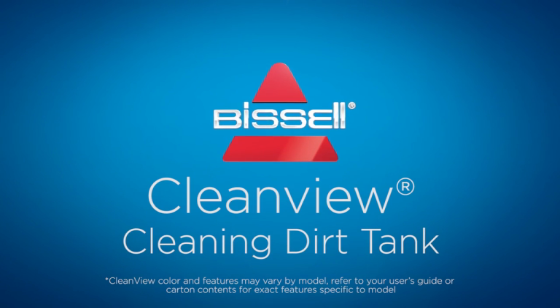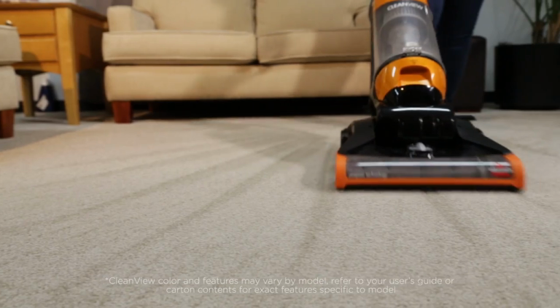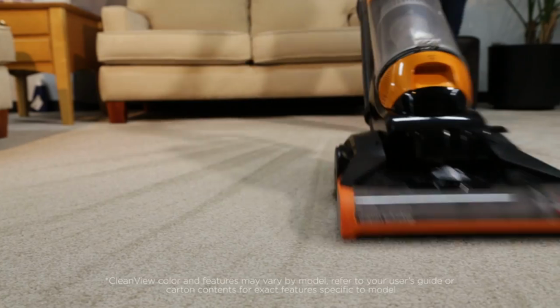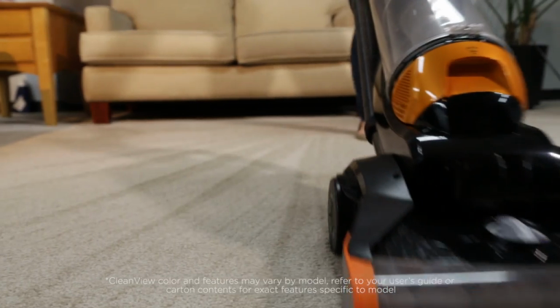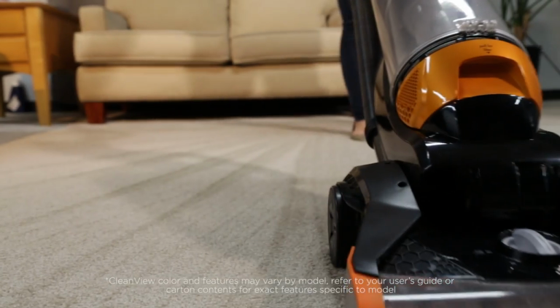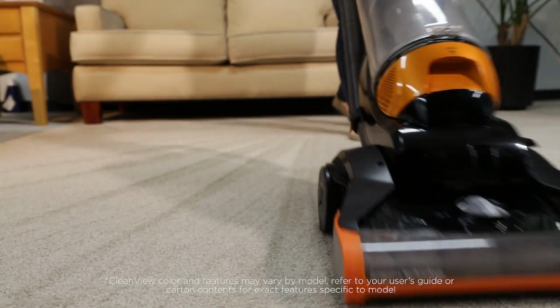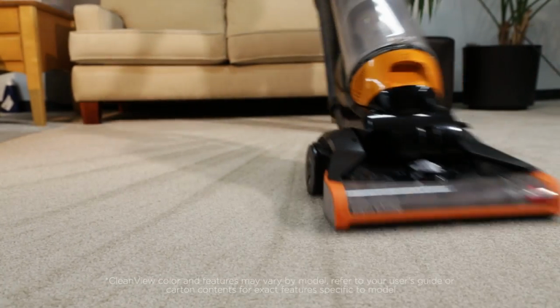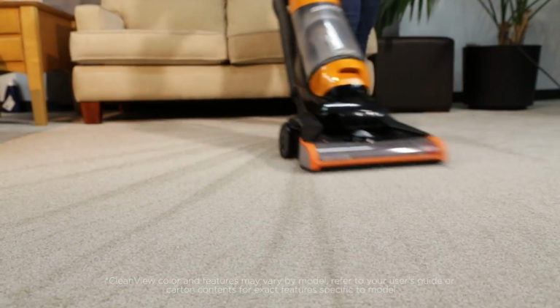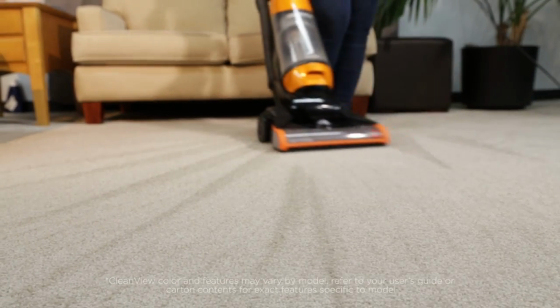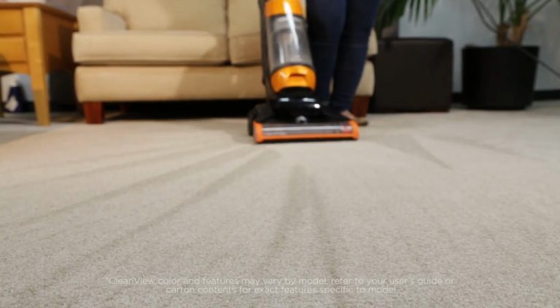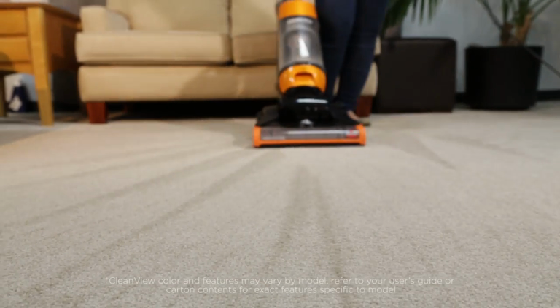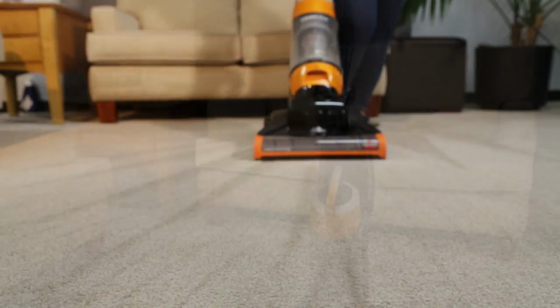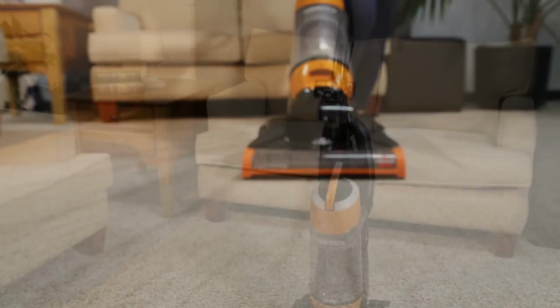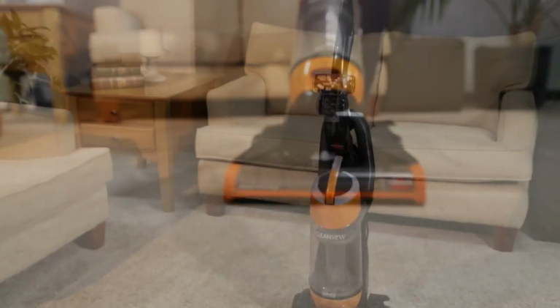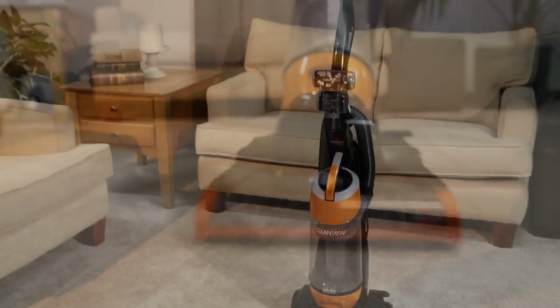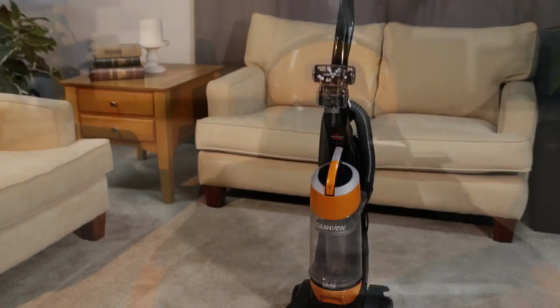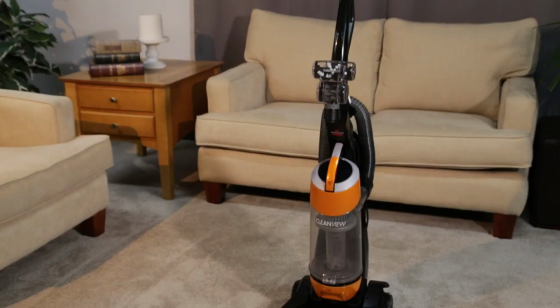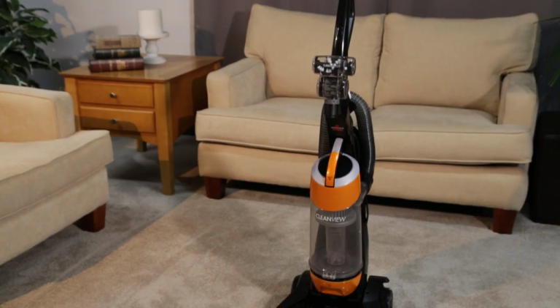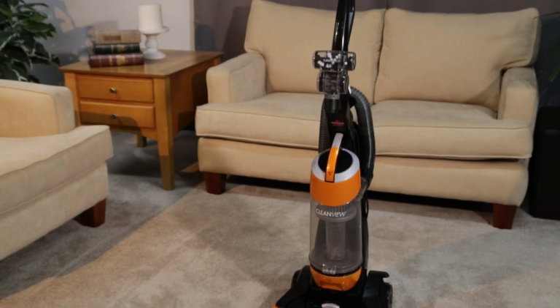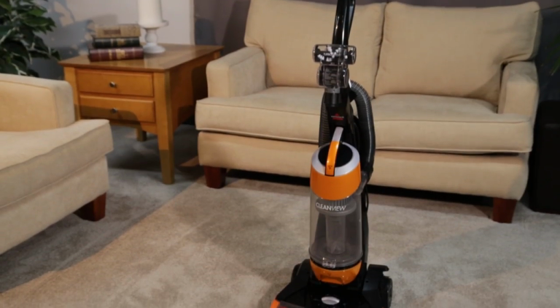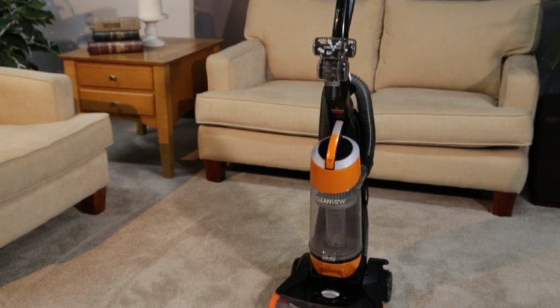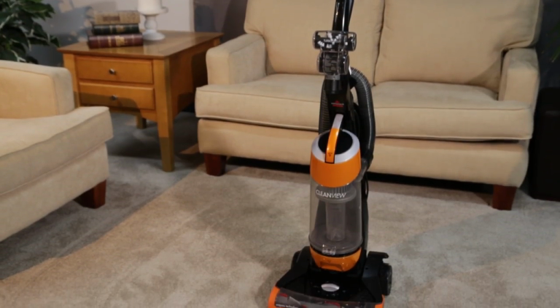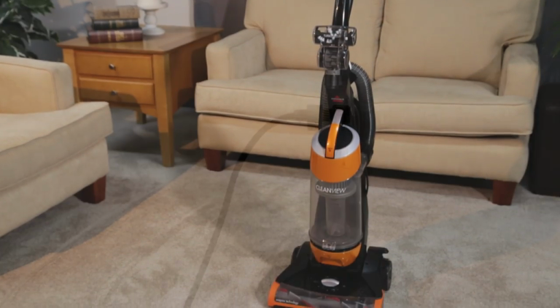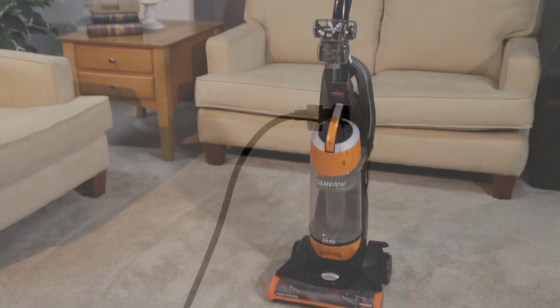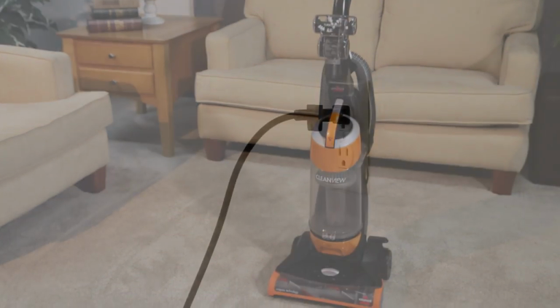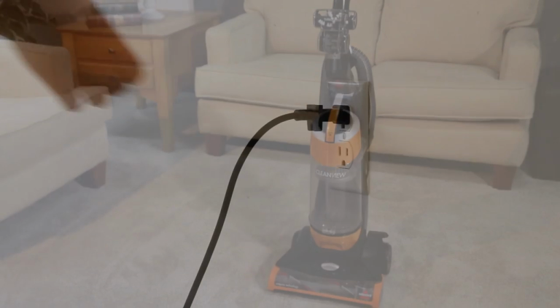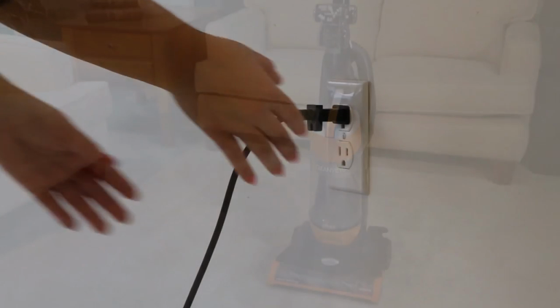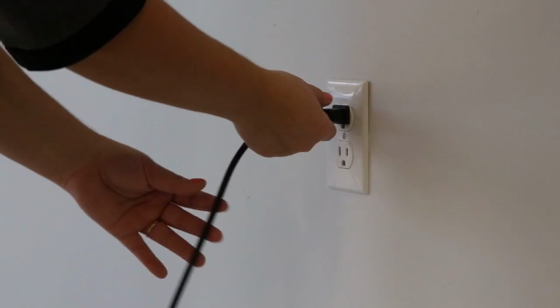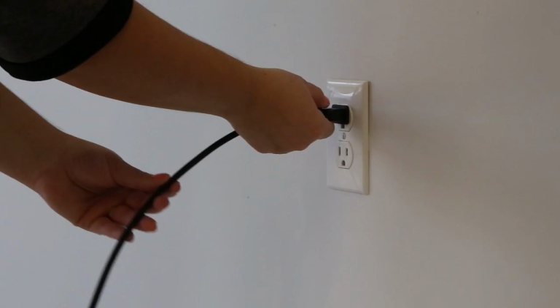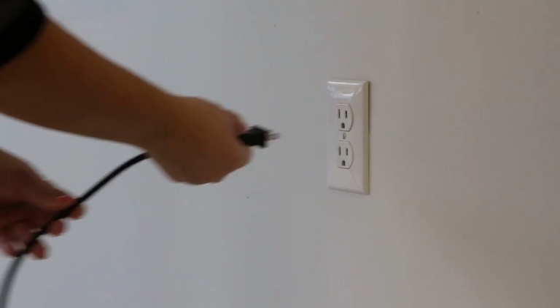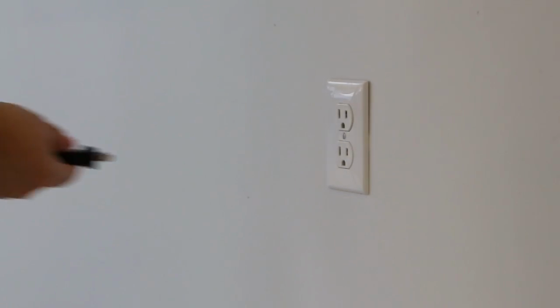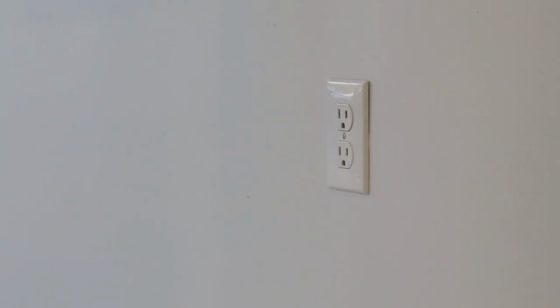It may be time to empty and clean your dirt tank. These easy steps will teach you how. First, unplug the machine.